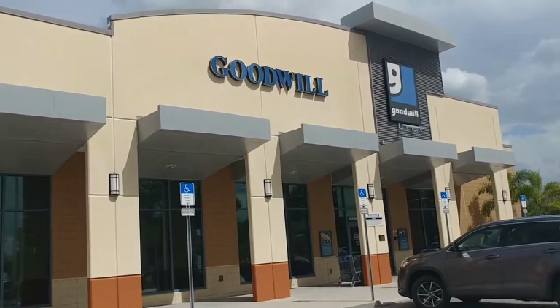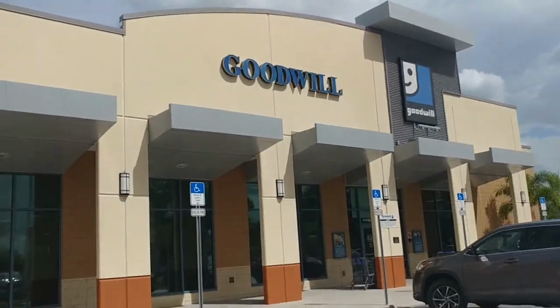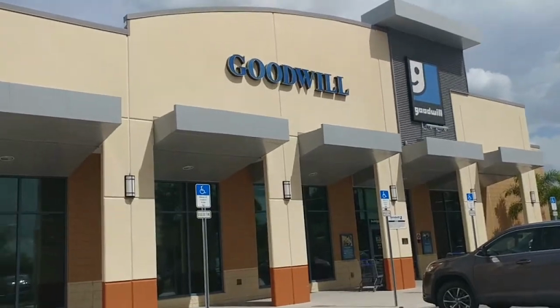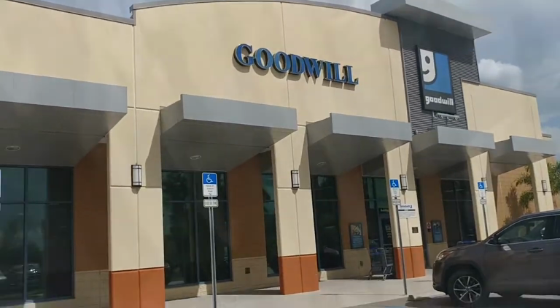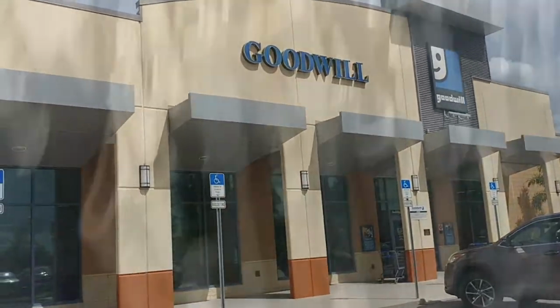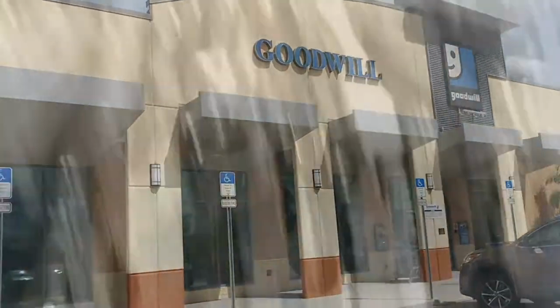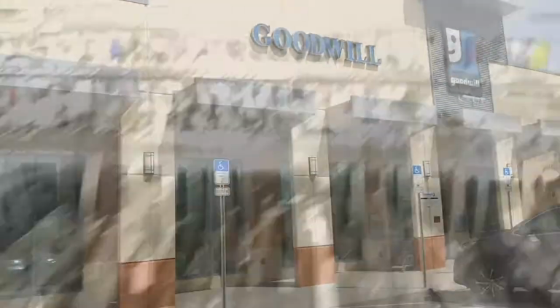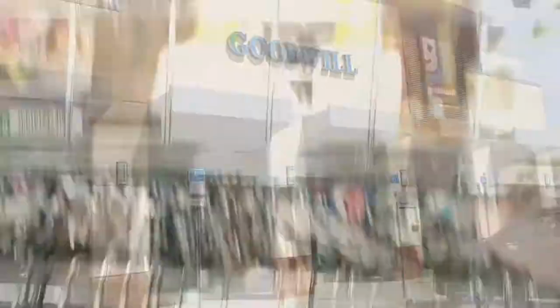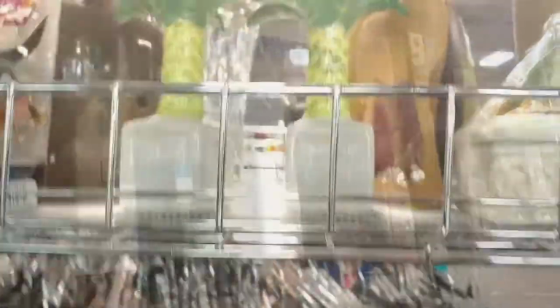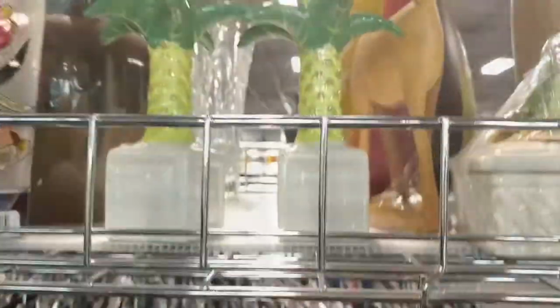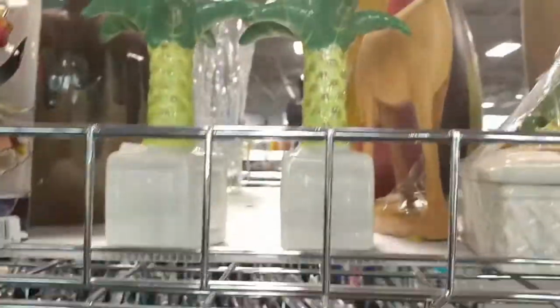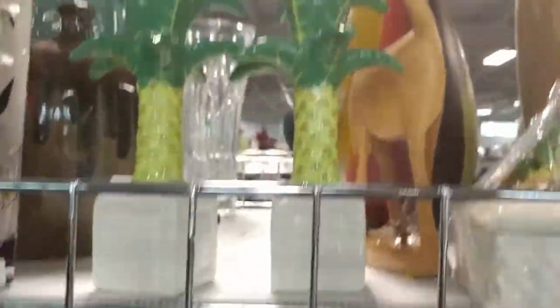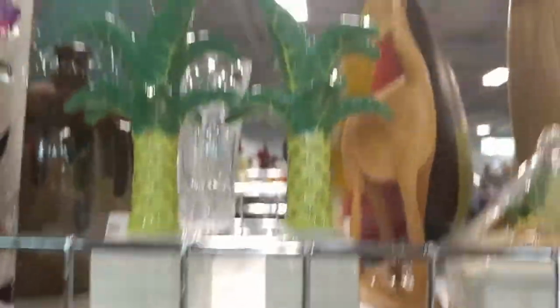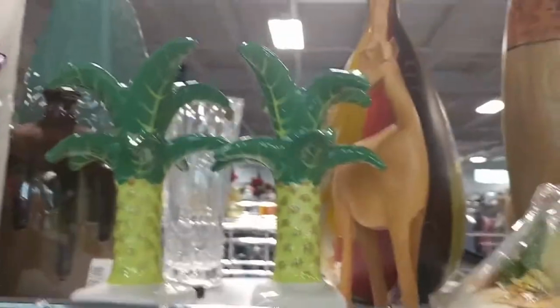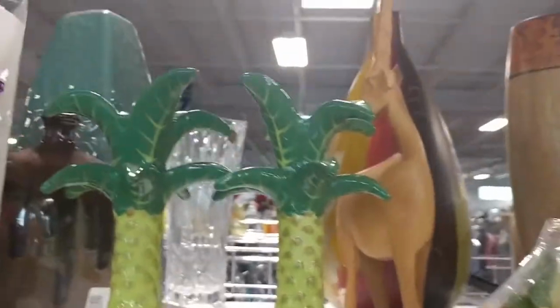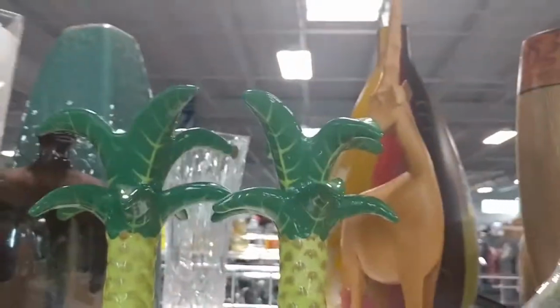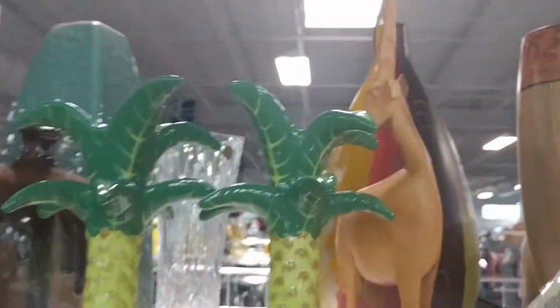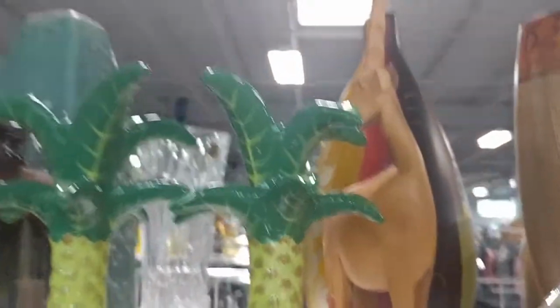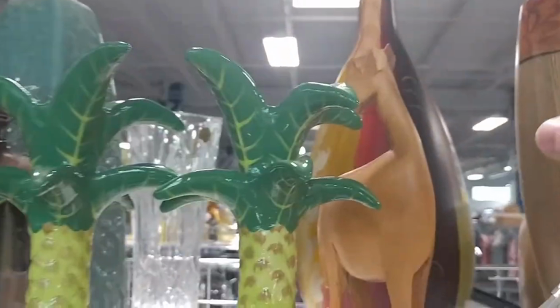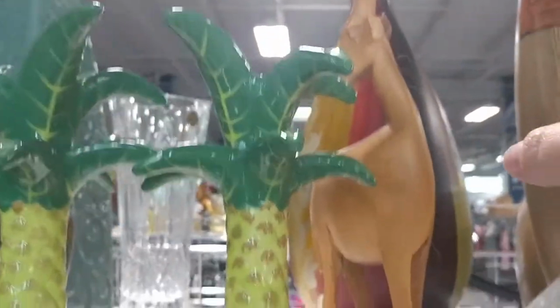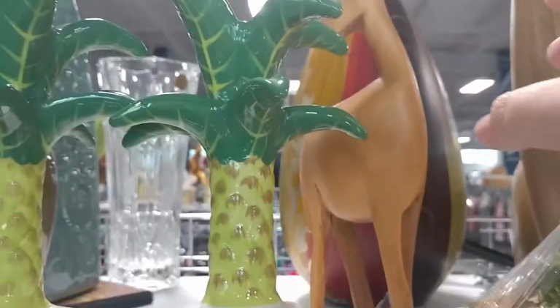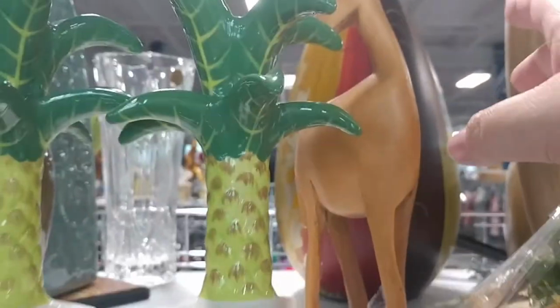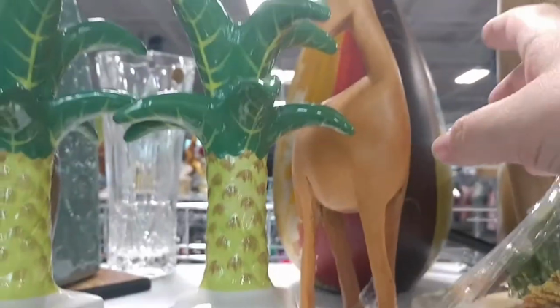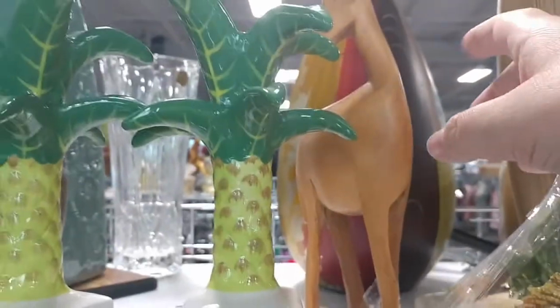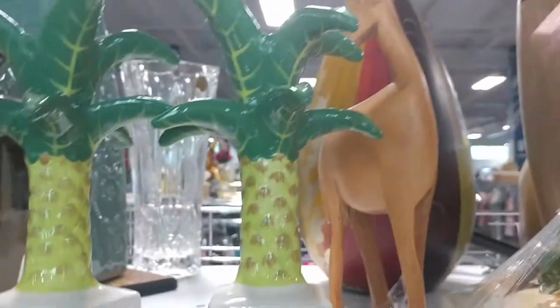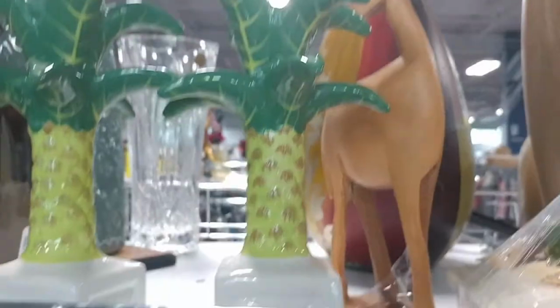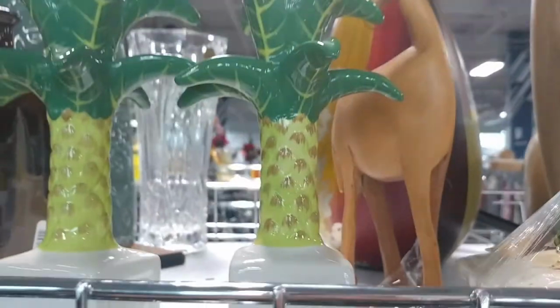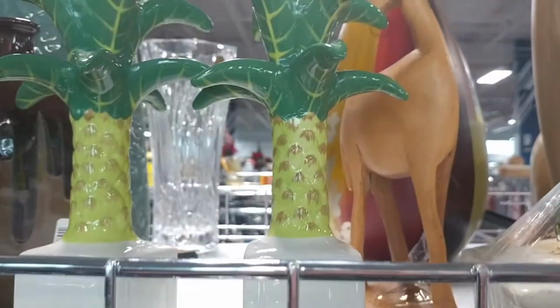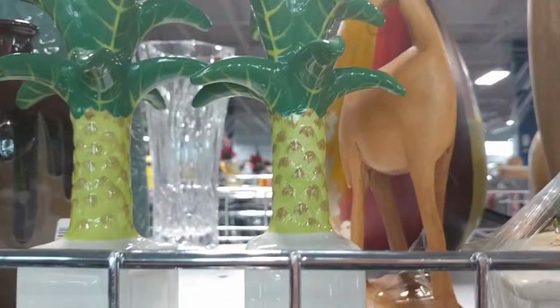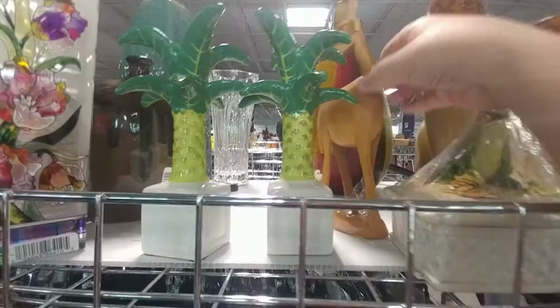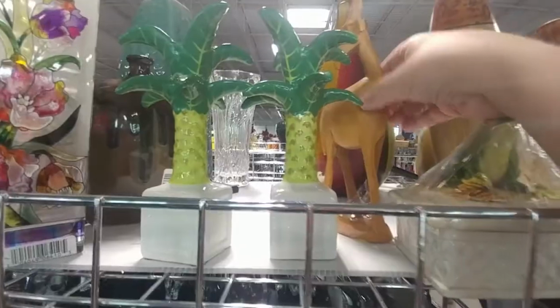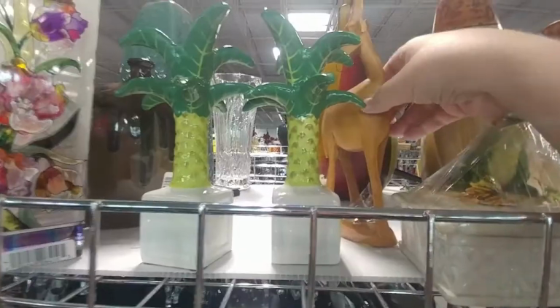All right guys, let's do some shopping at Goodwill.